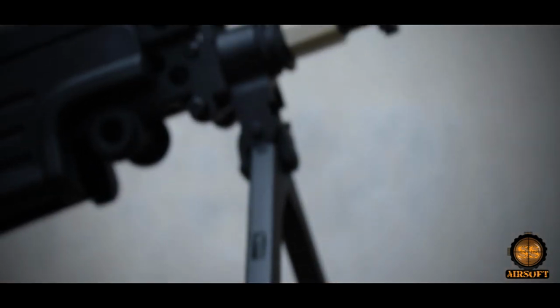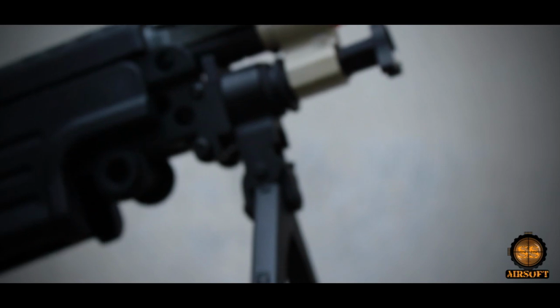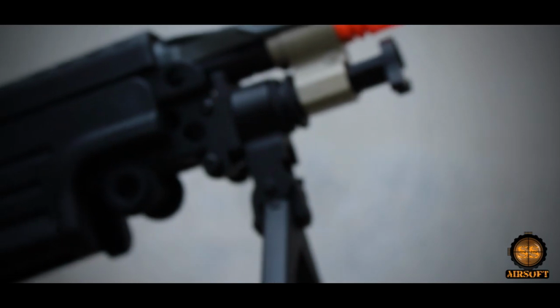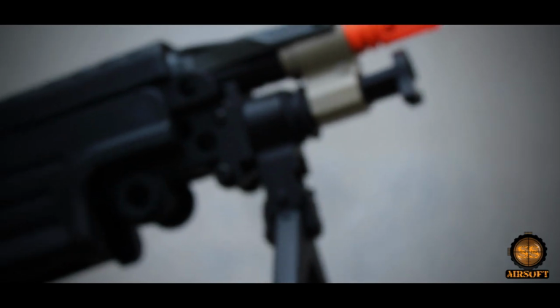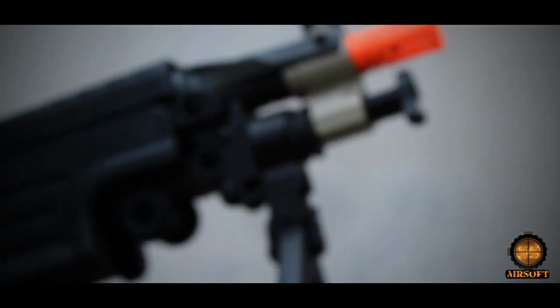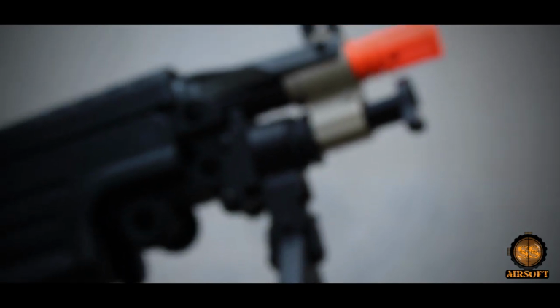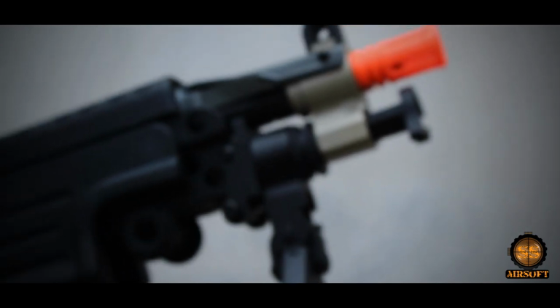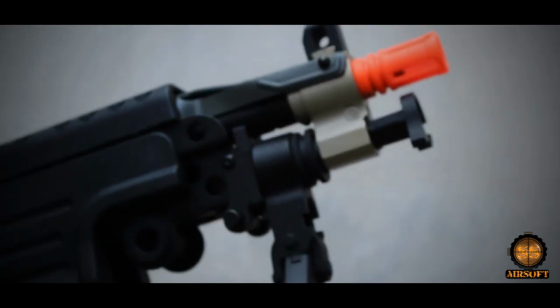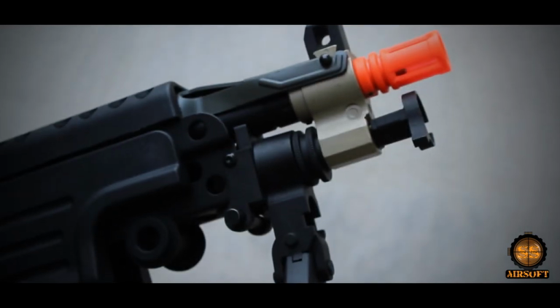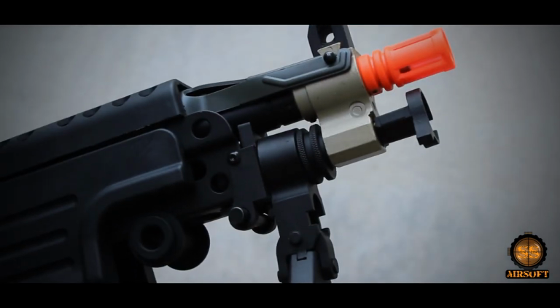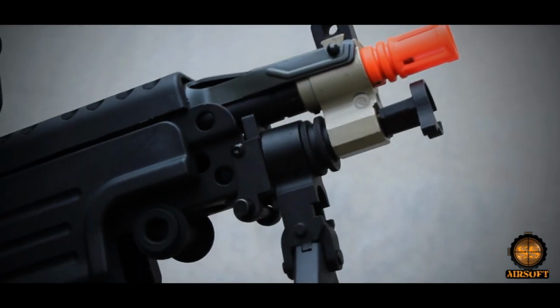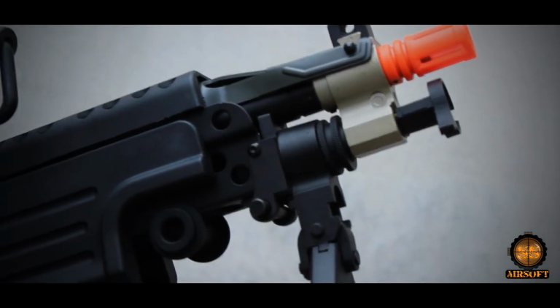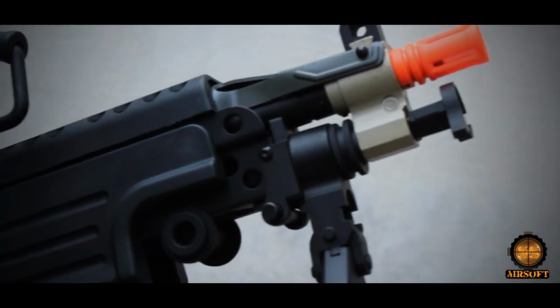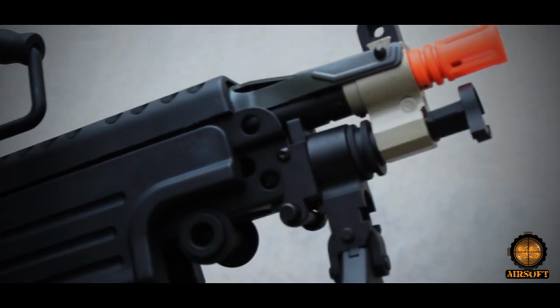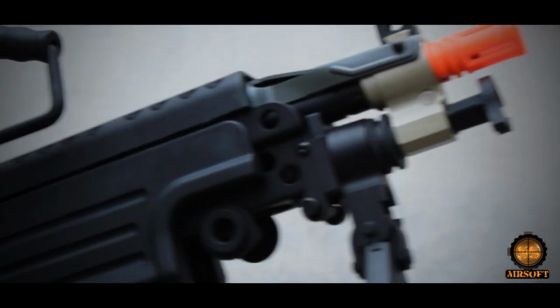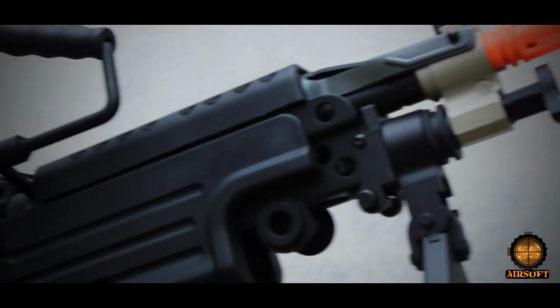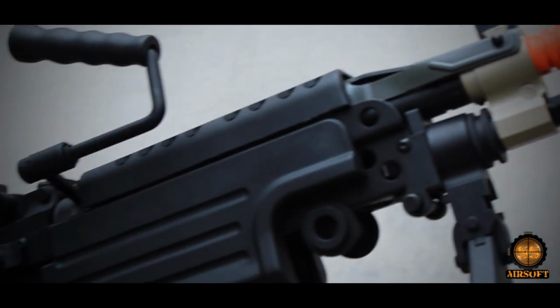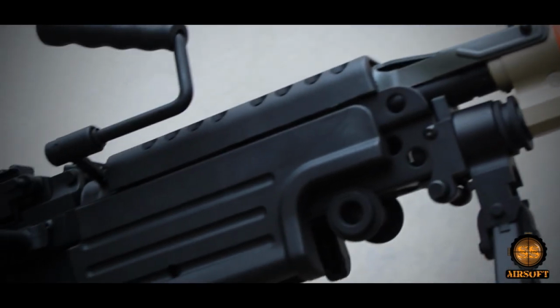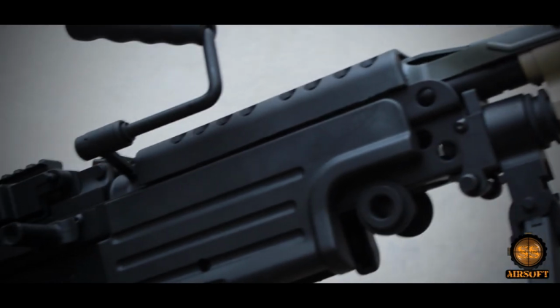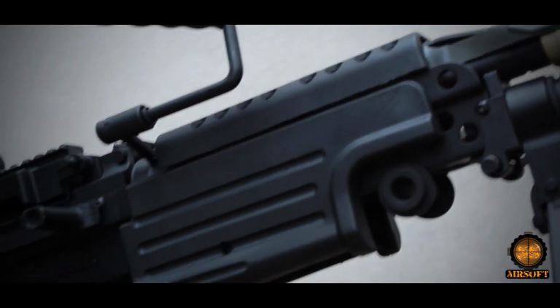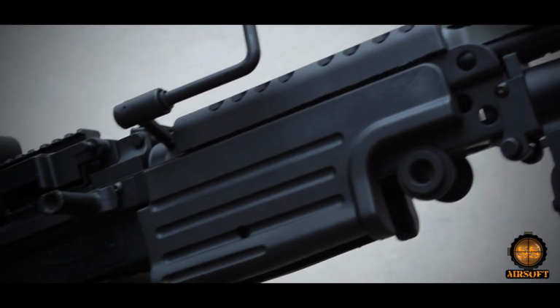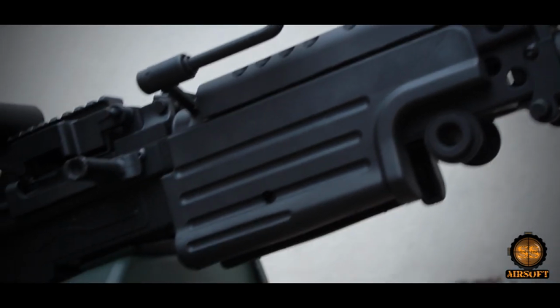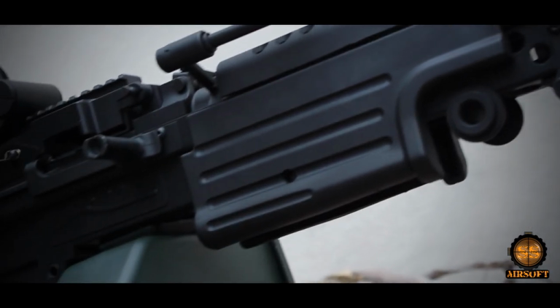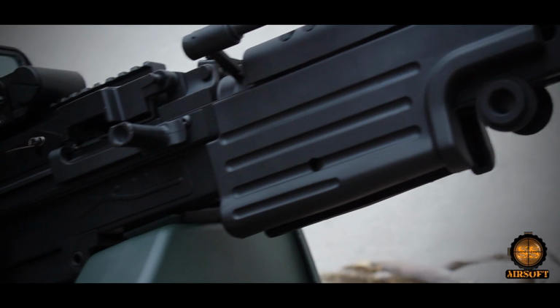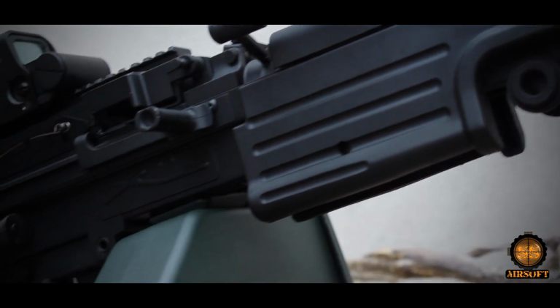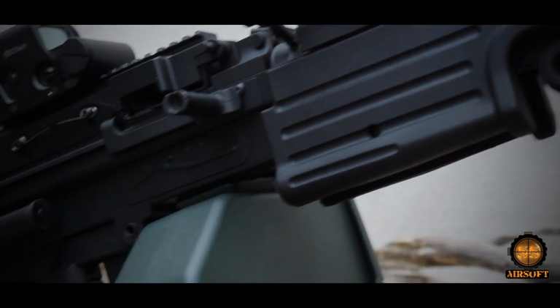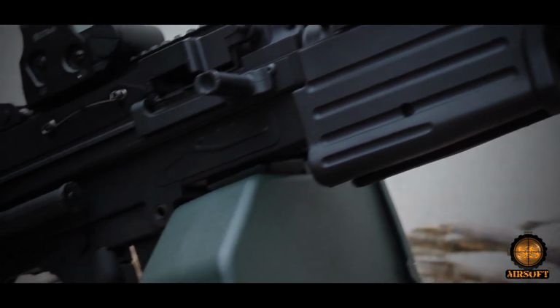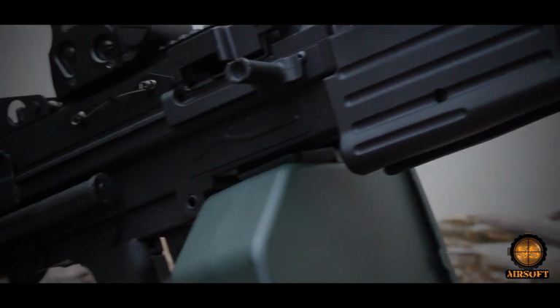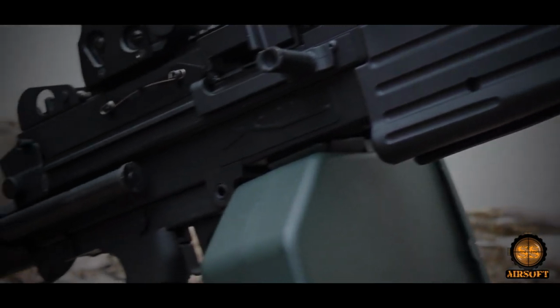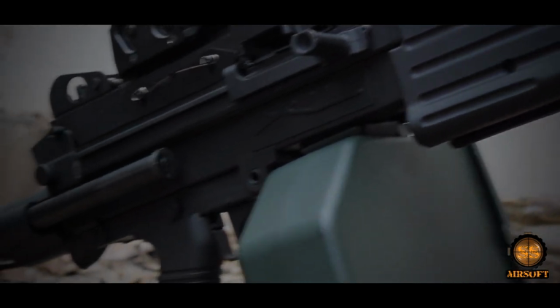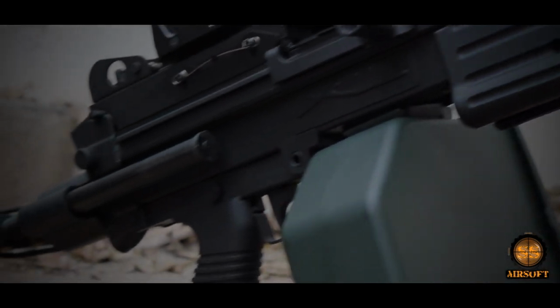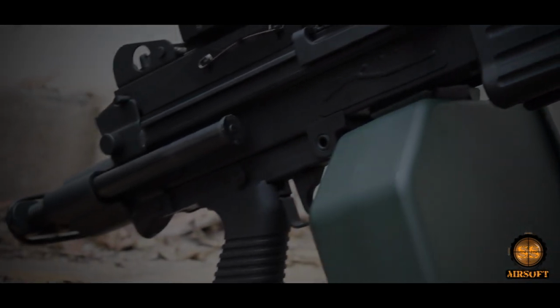The M249 is gas-operated with an open bolt, firing 850 rounds per minute at an effective range of 1,000 yards.